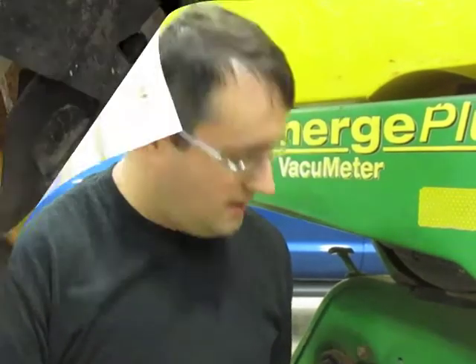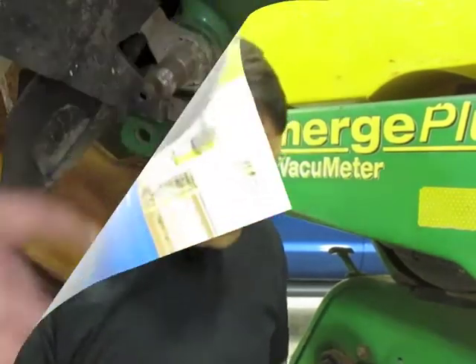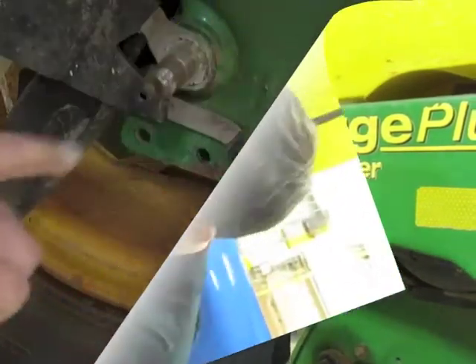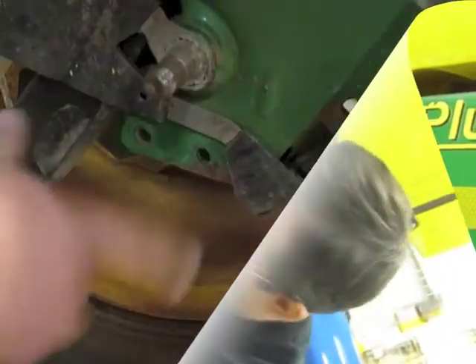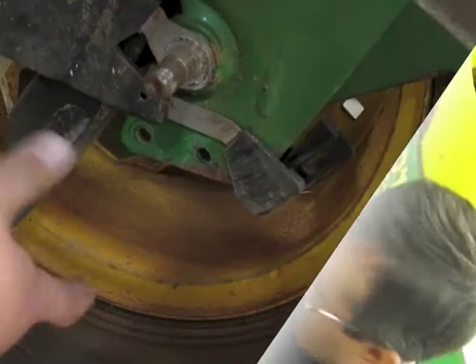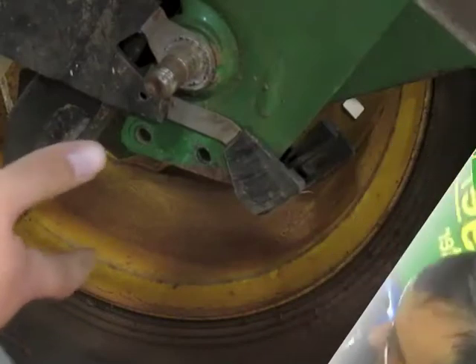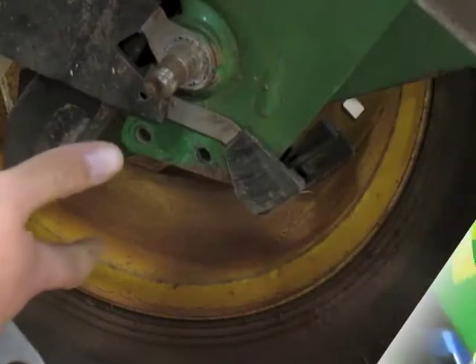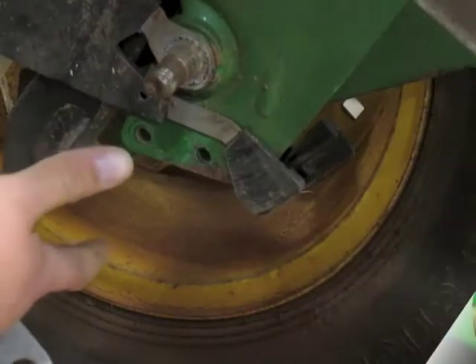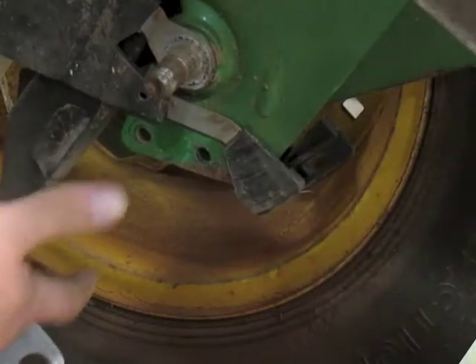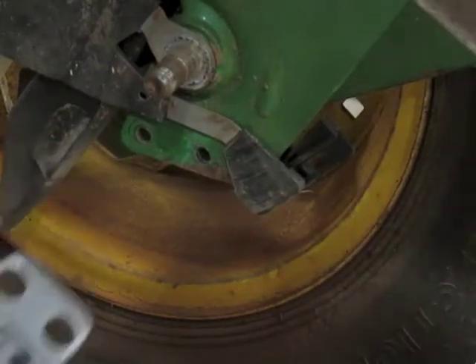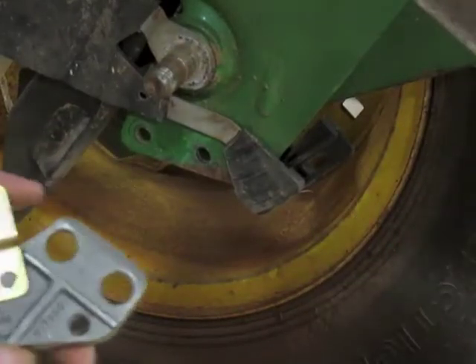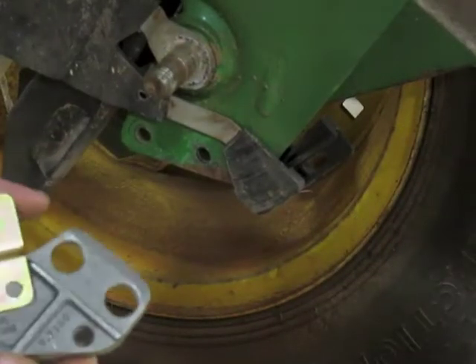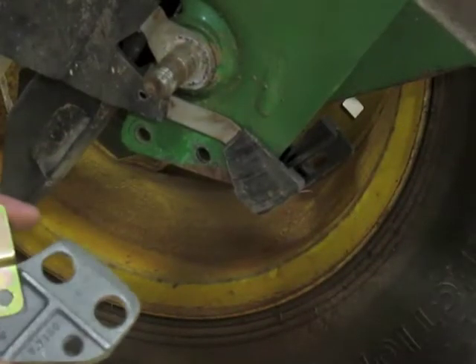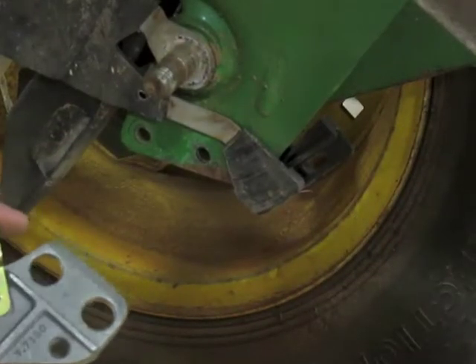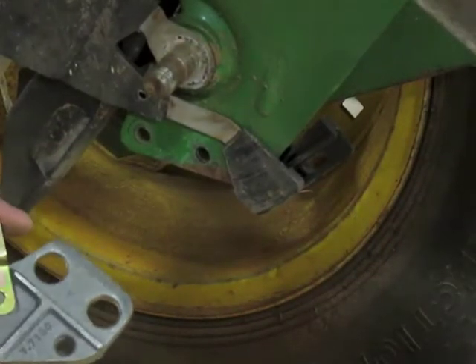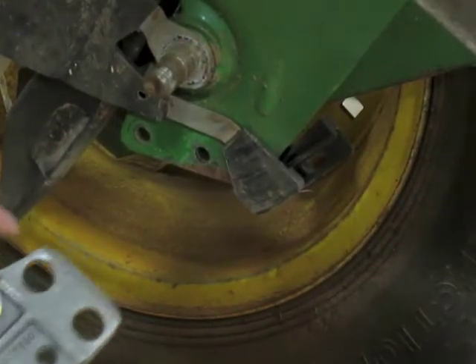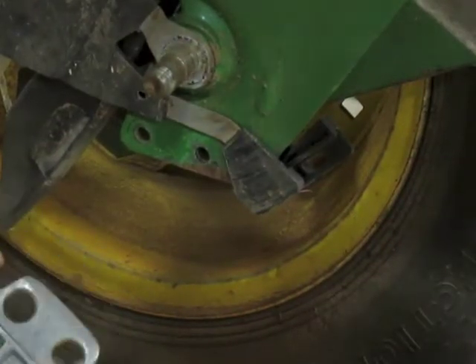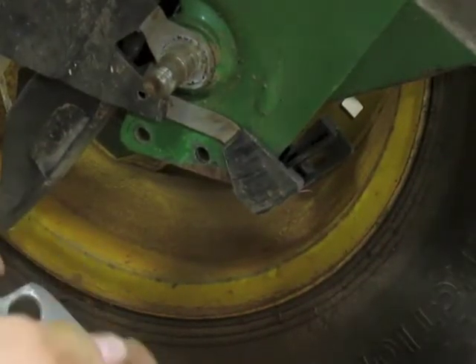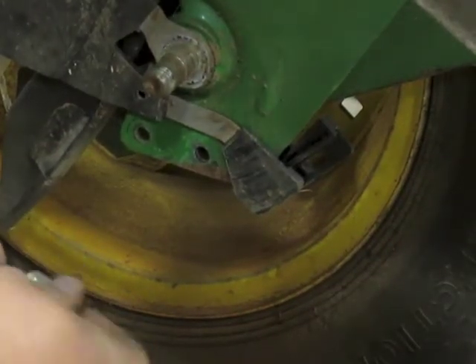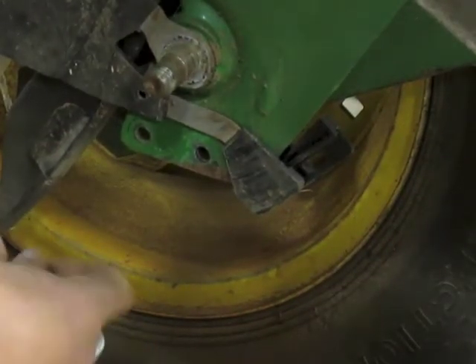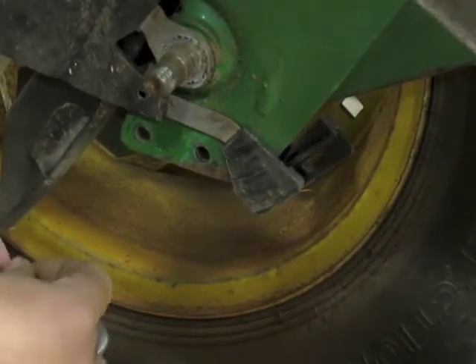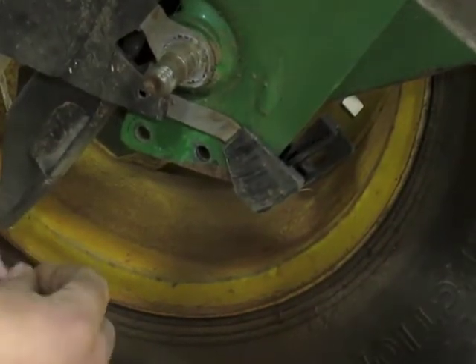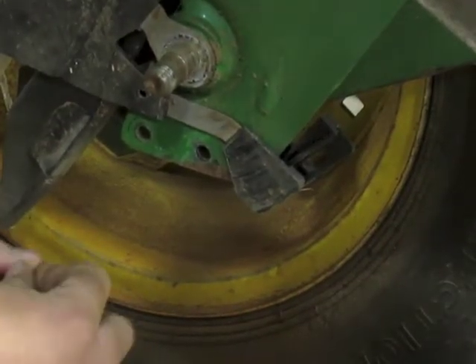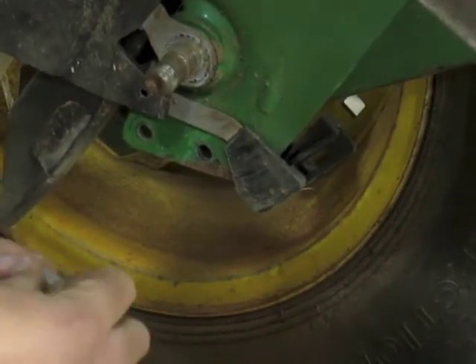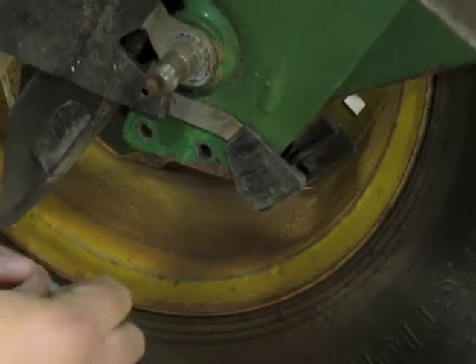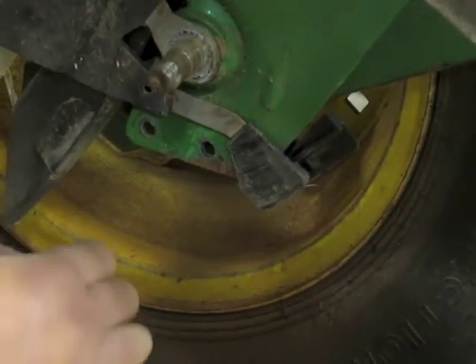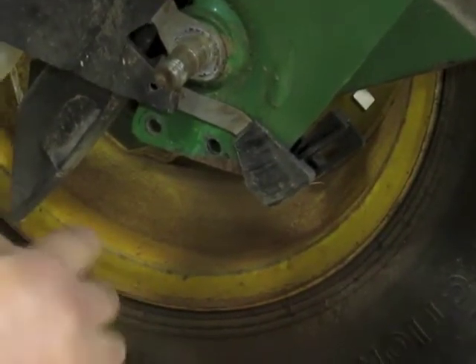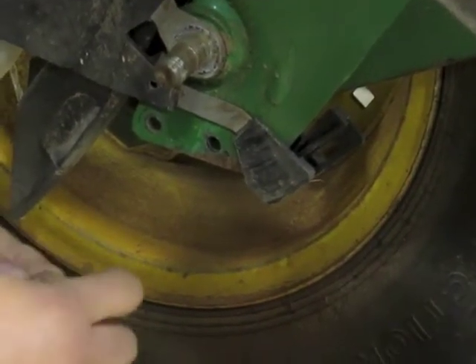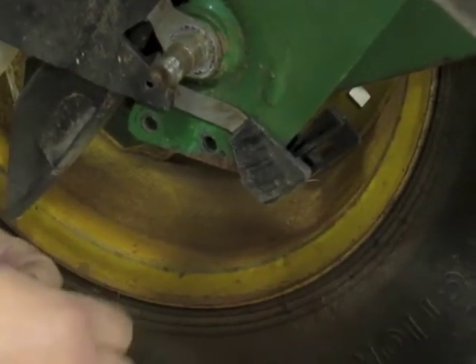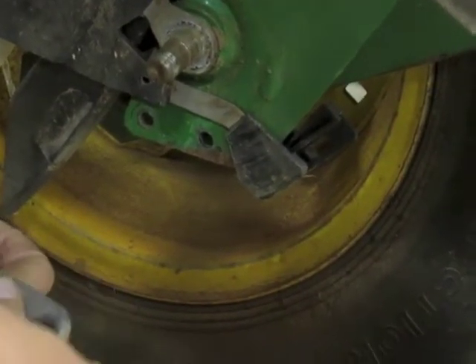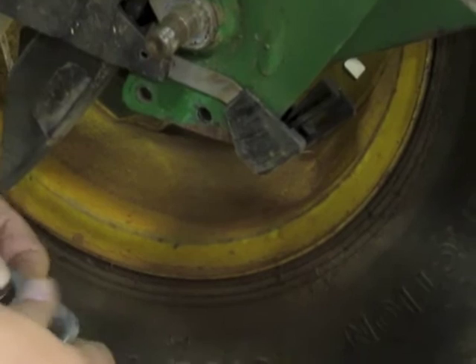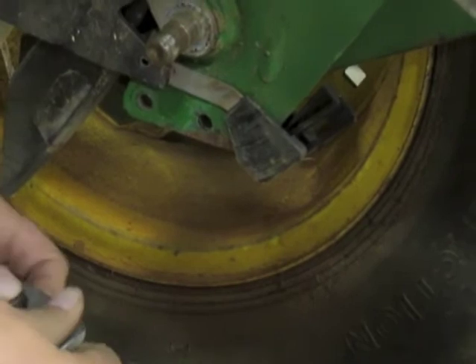You can see we already cleaned up our holes, we installed our wings, and now we're going to insert the bushings into the holes like so.